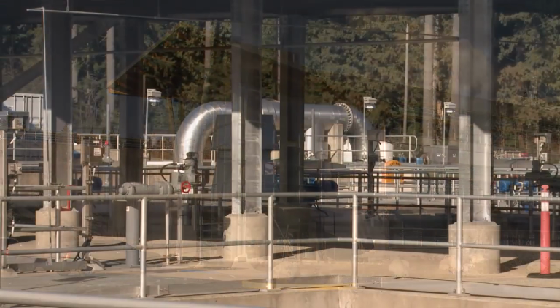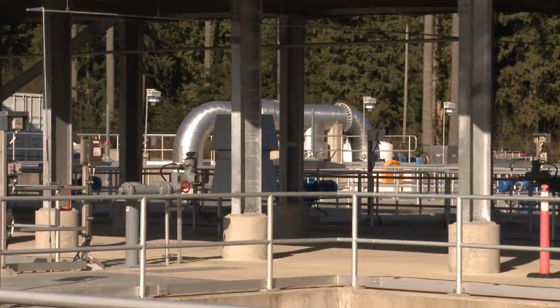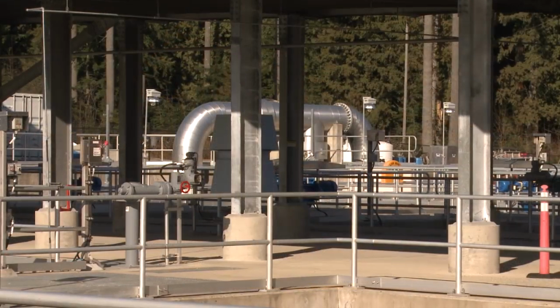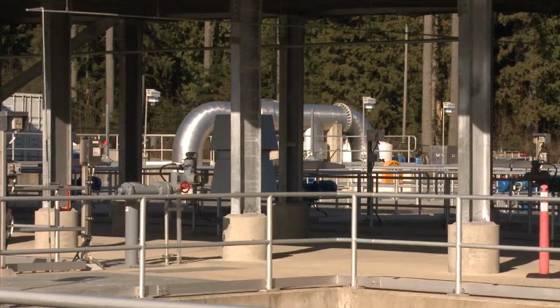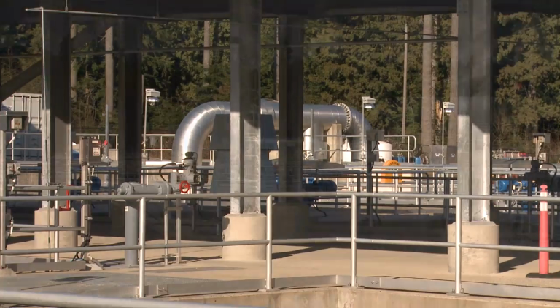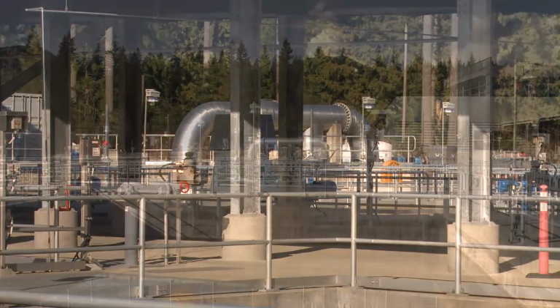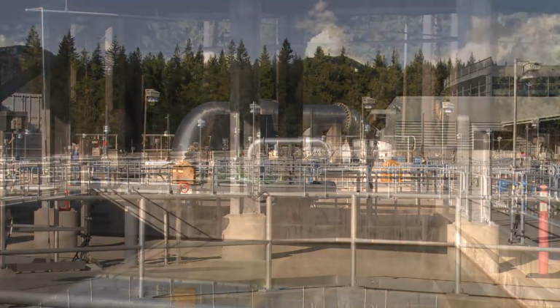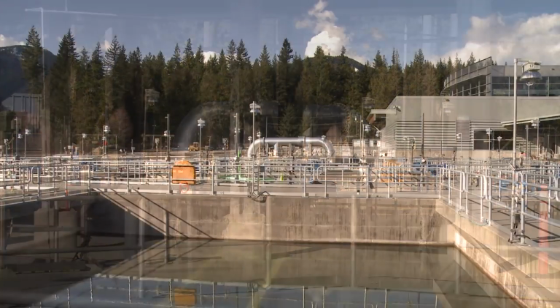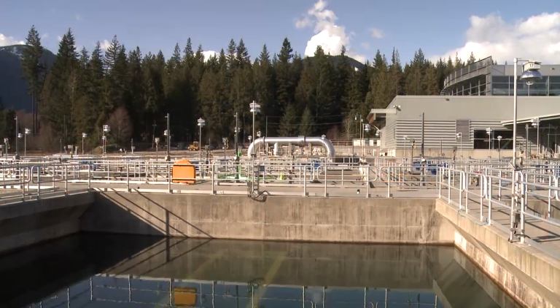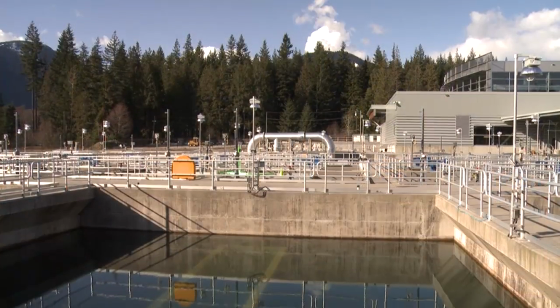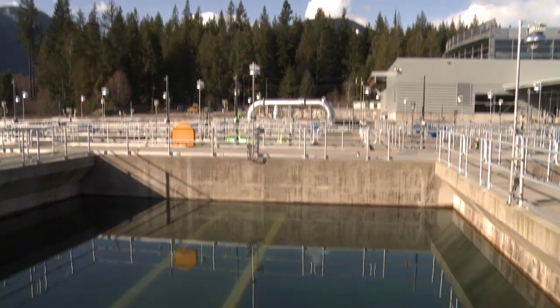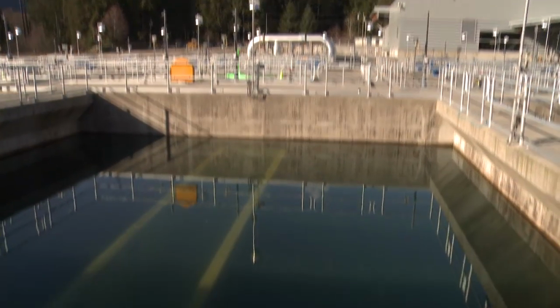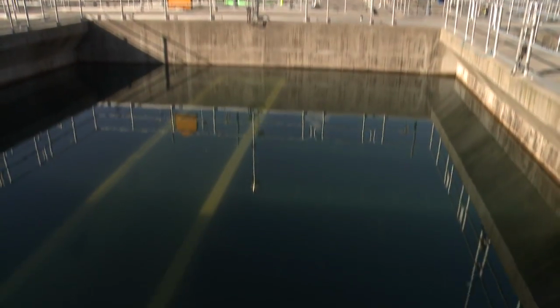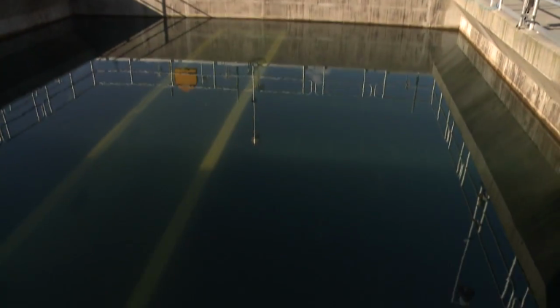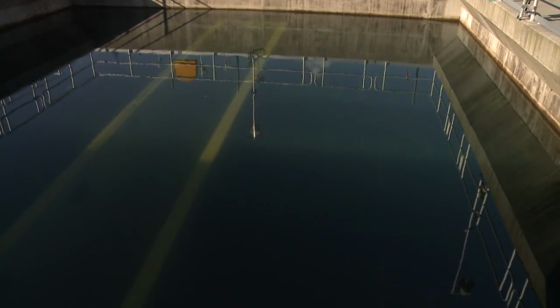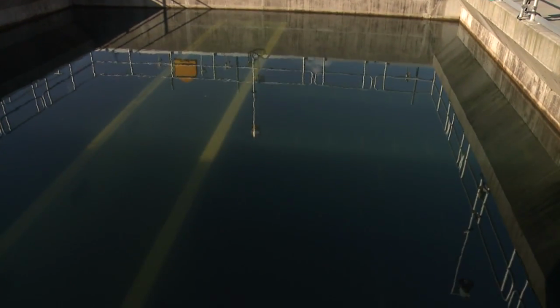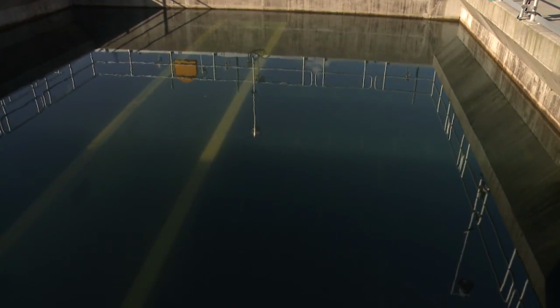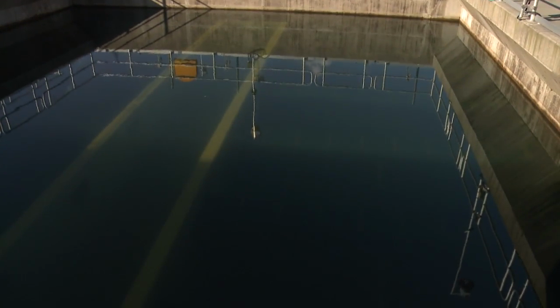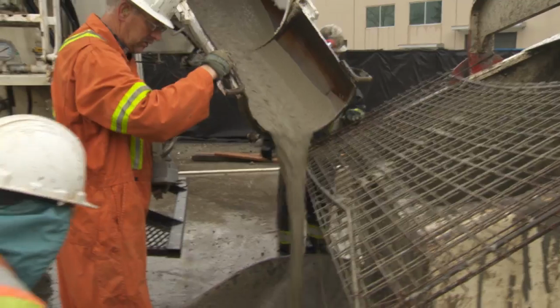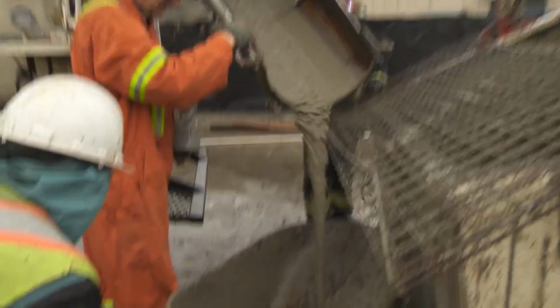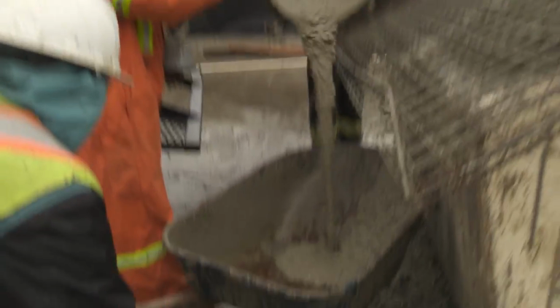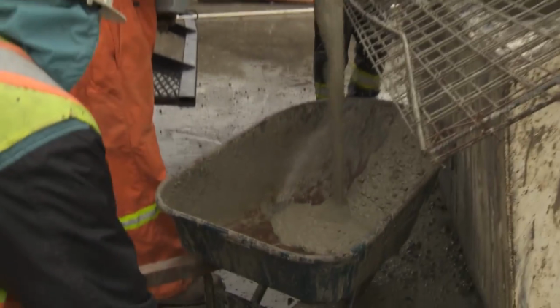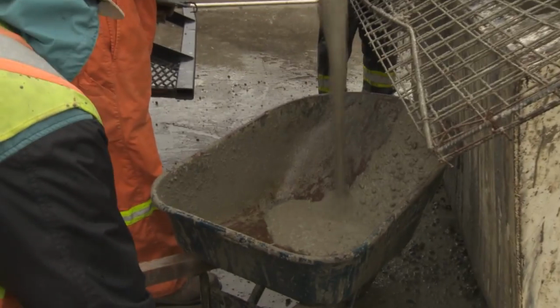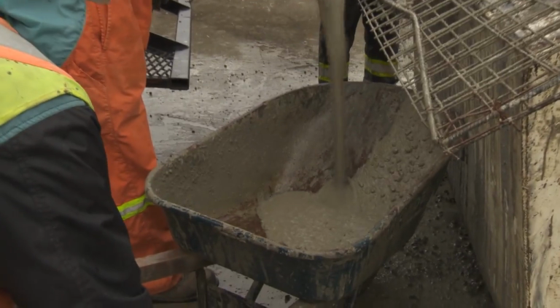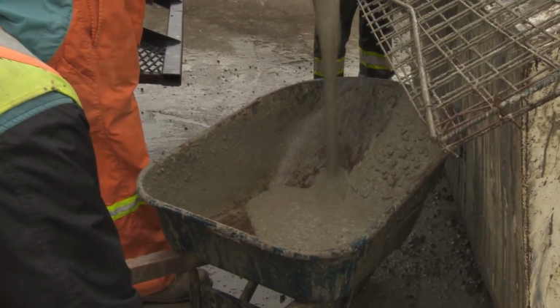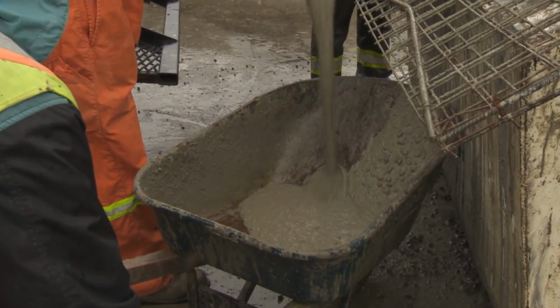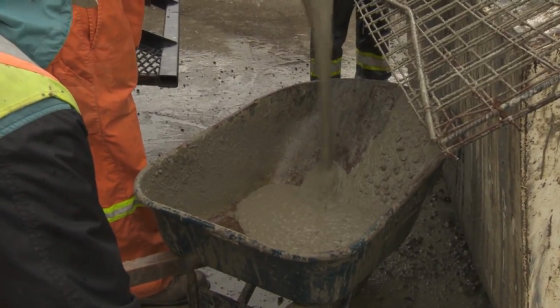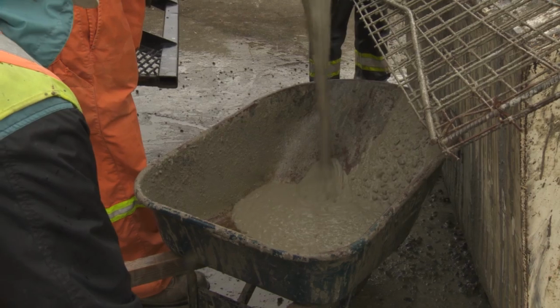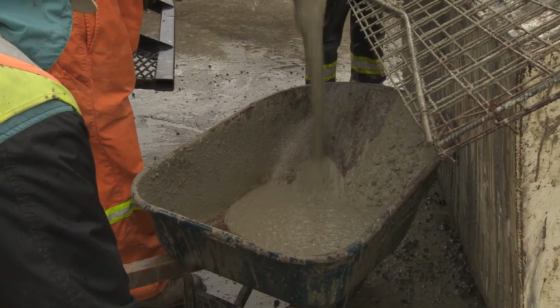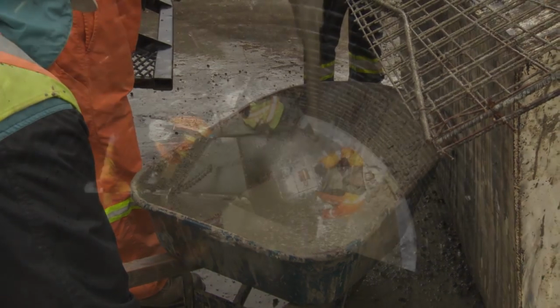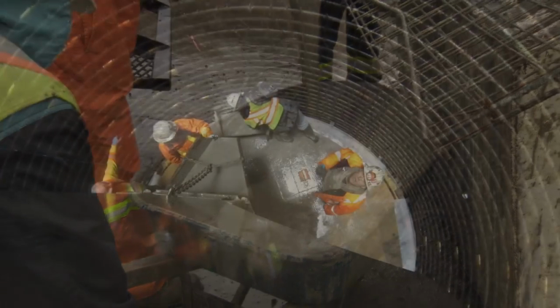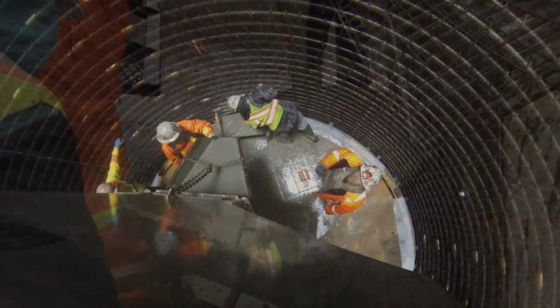It's impossible to predict when a major earthquake might strike our region, but it's prudent to be ready. Metro Vancouver's water supply infrastructure is a concrete example of emergency preparedness.